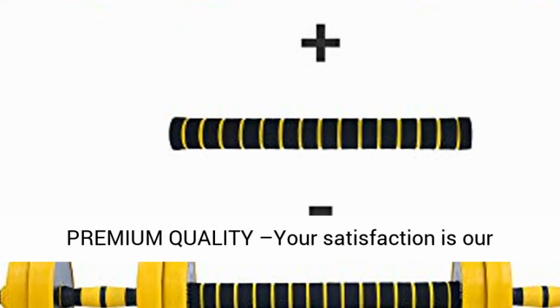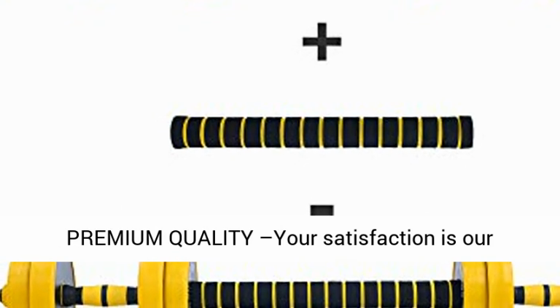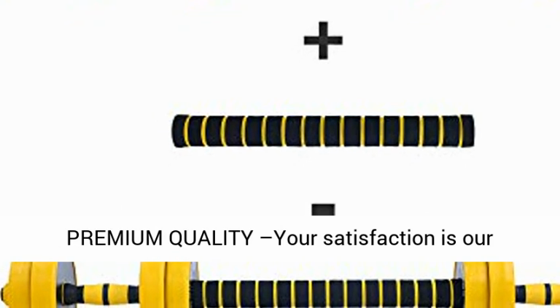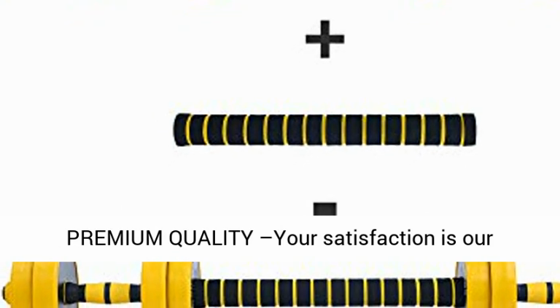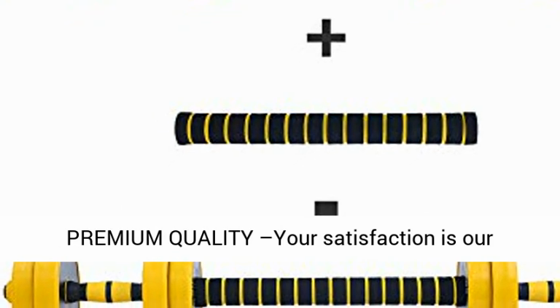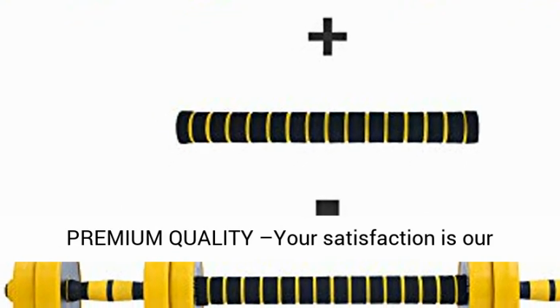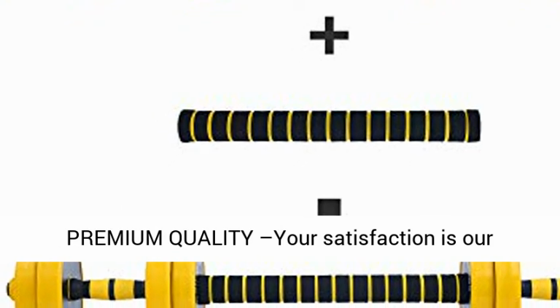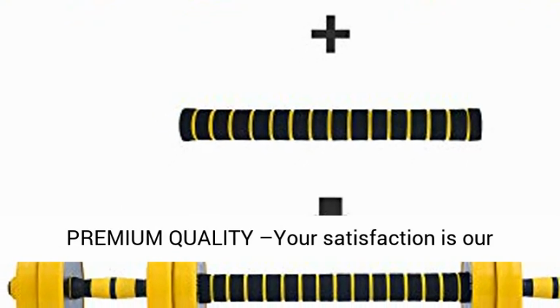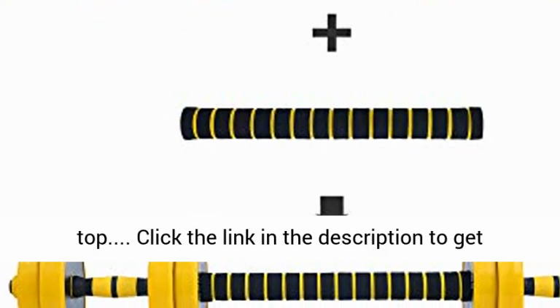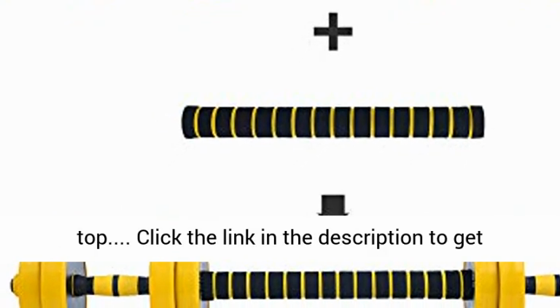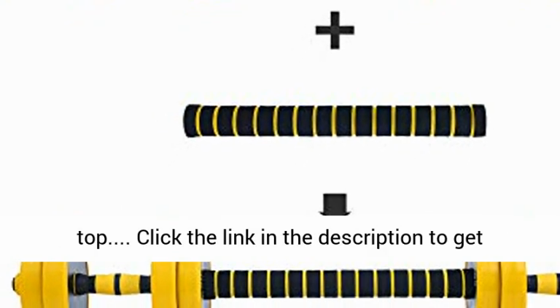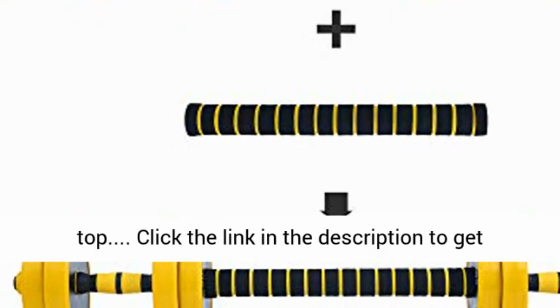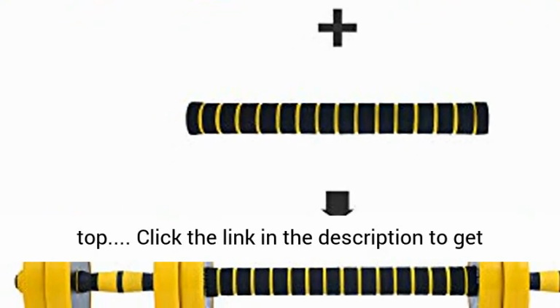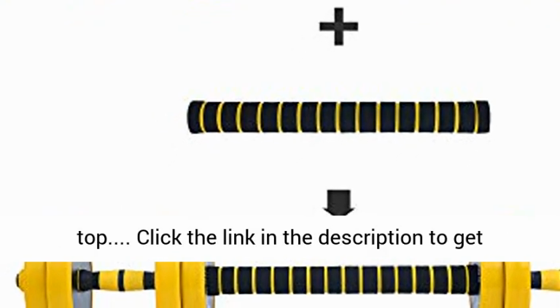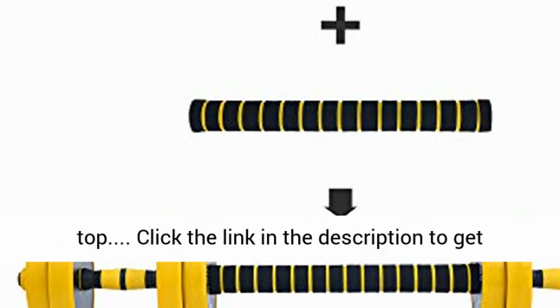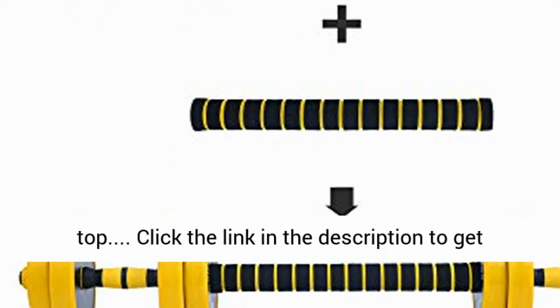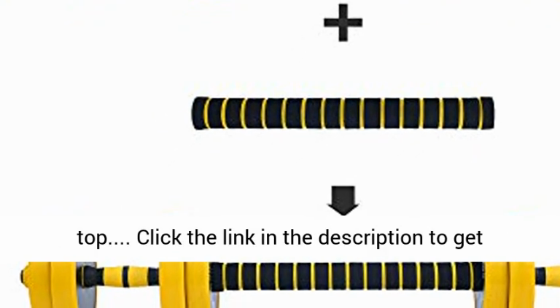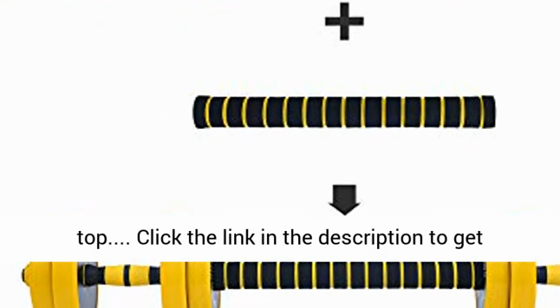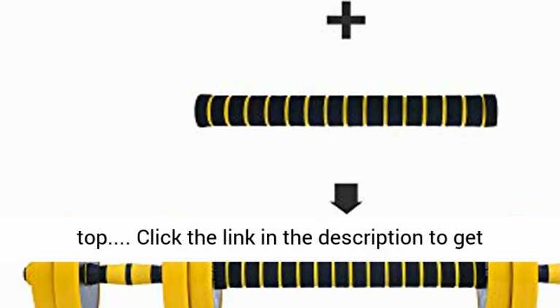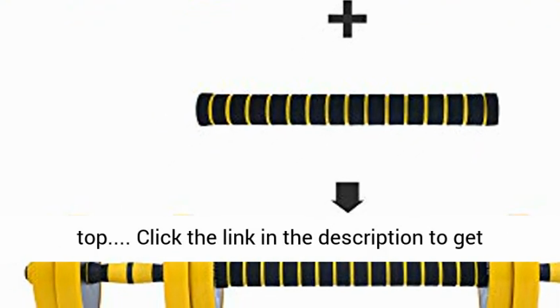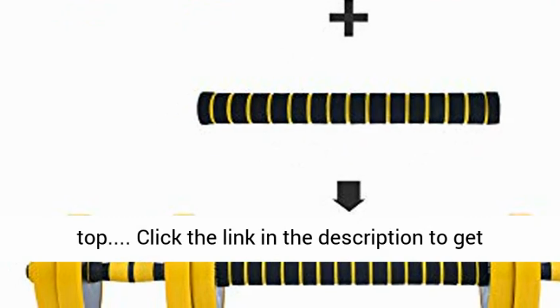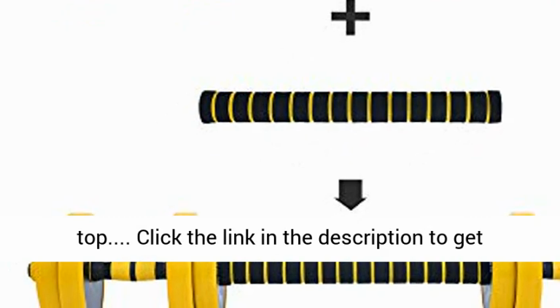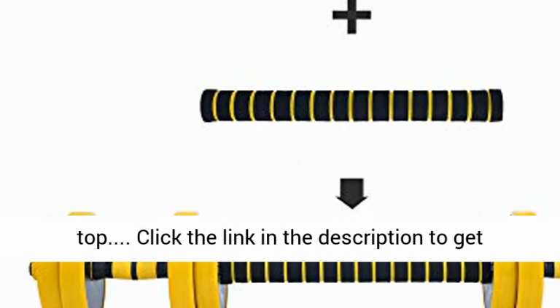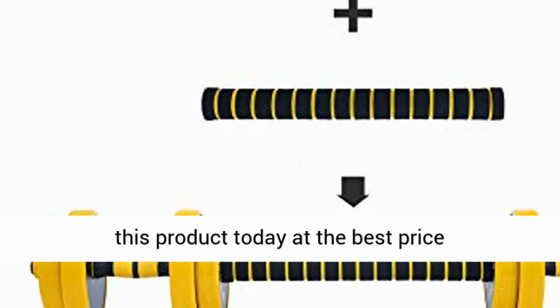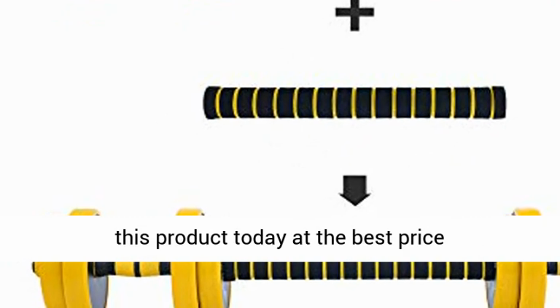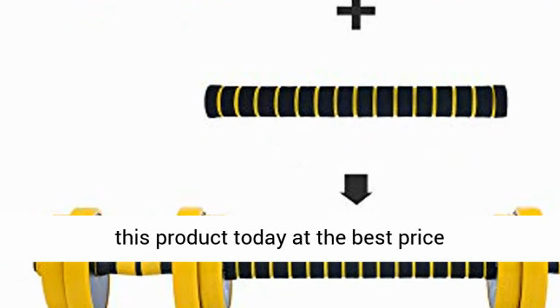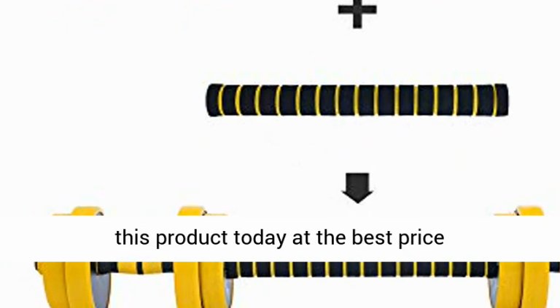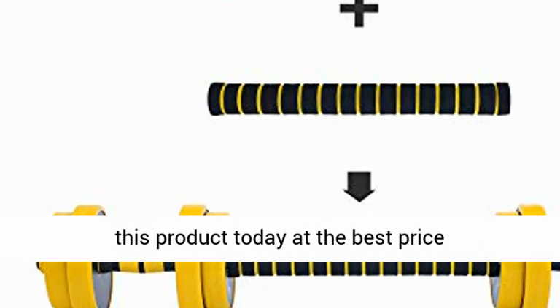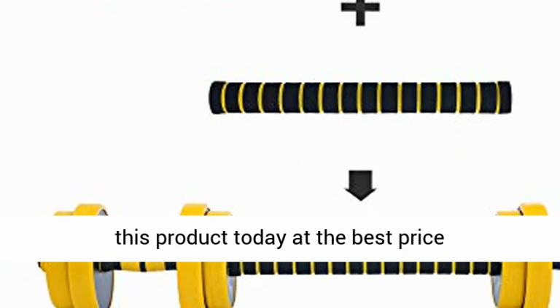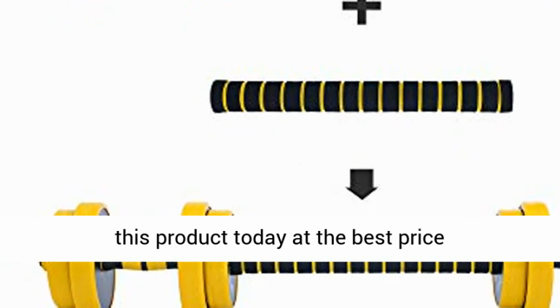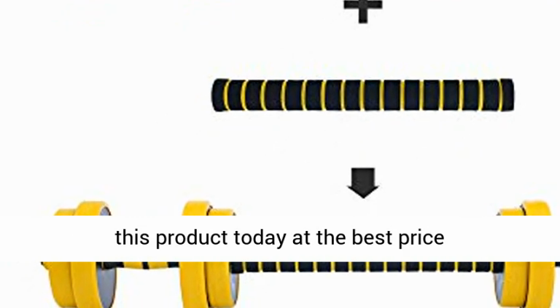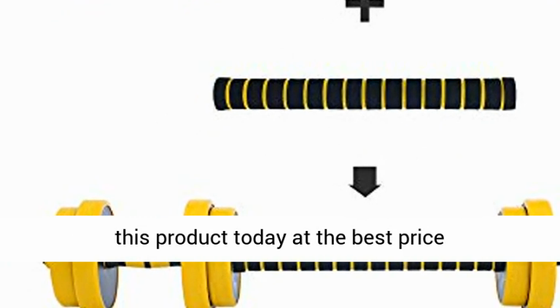Premium quality and satisfaction is our top priority. Click the link in the description to get this product today at the best price.